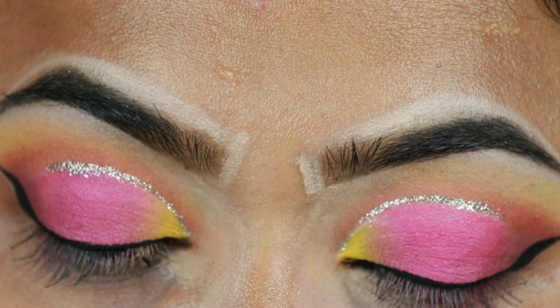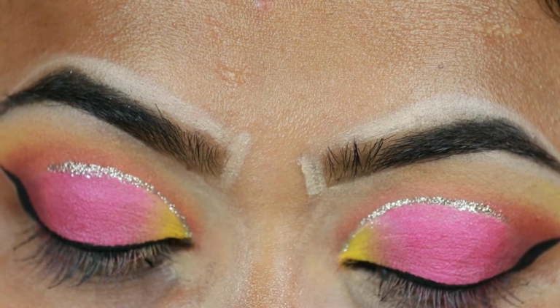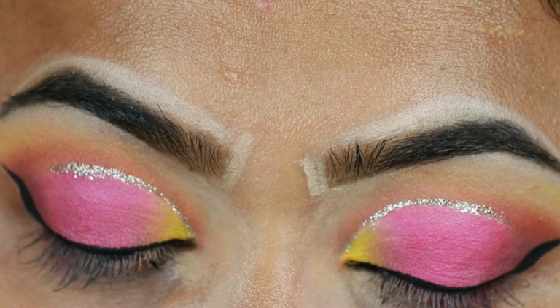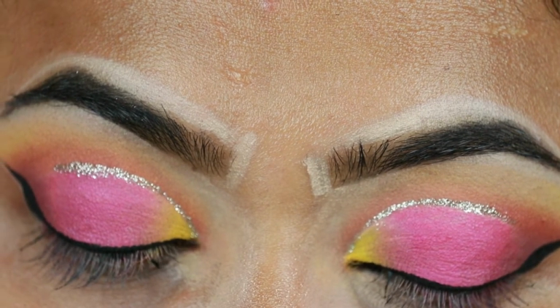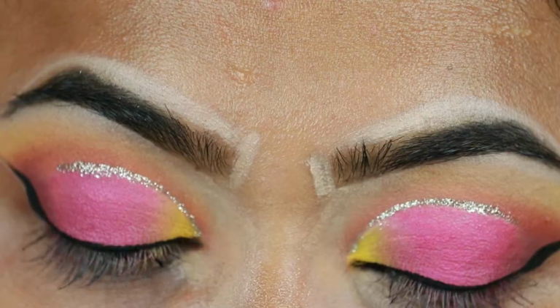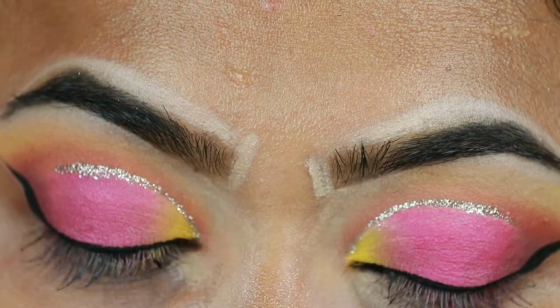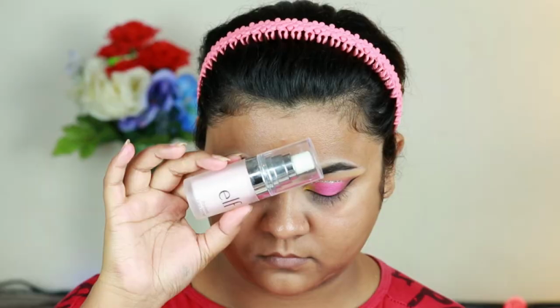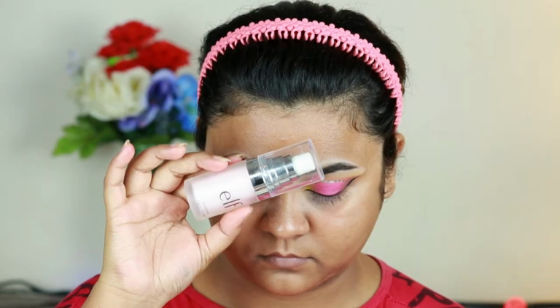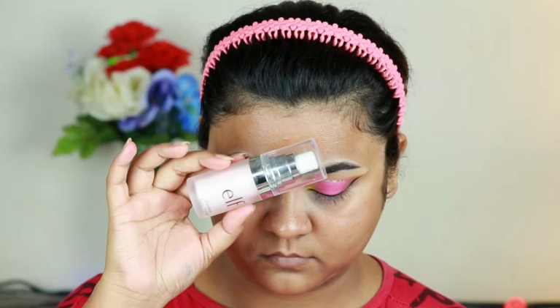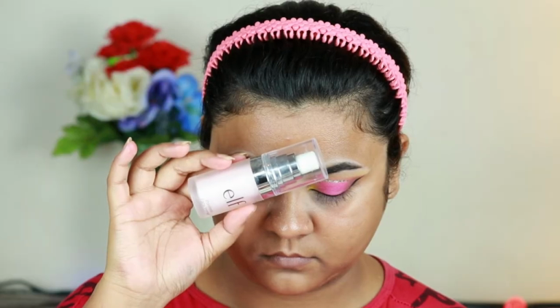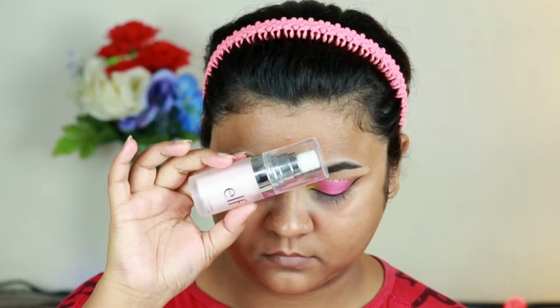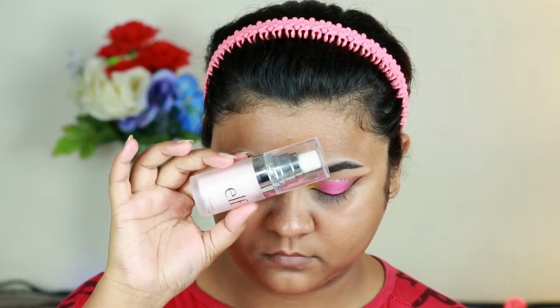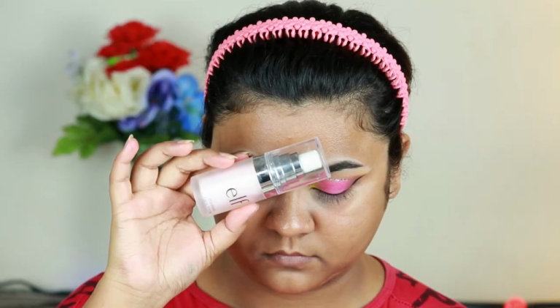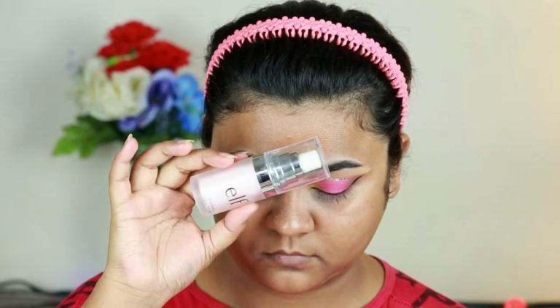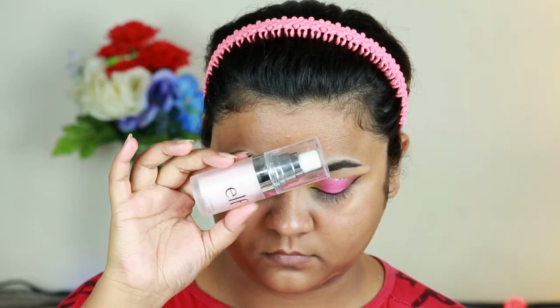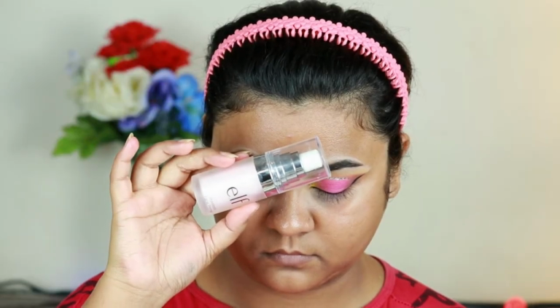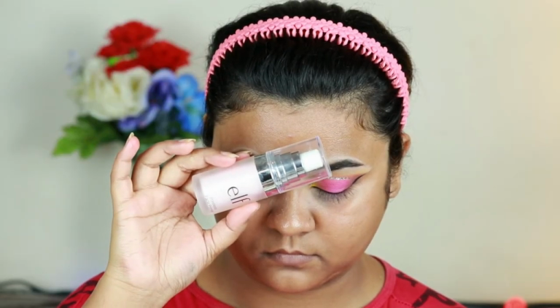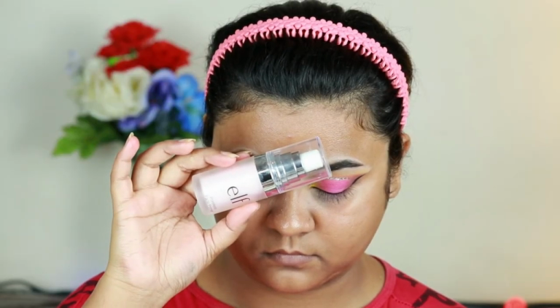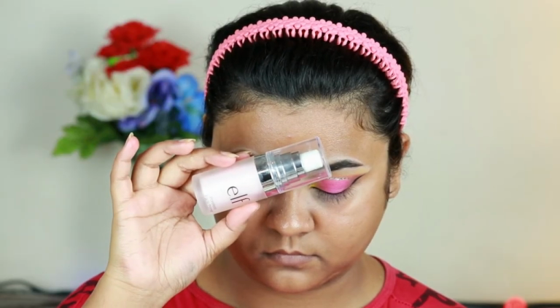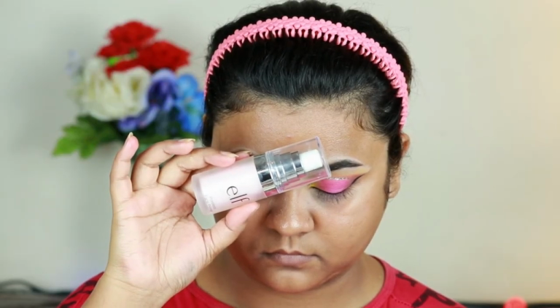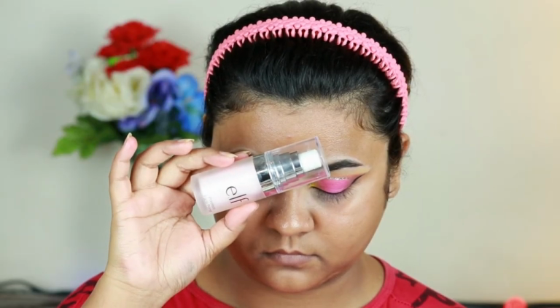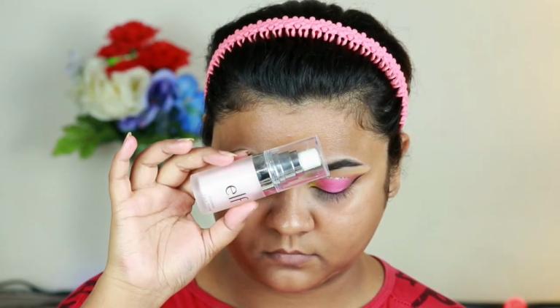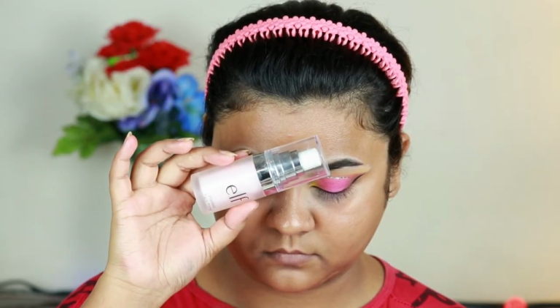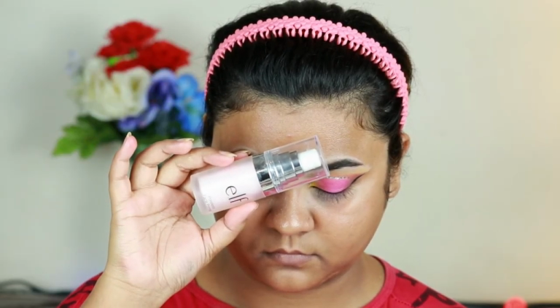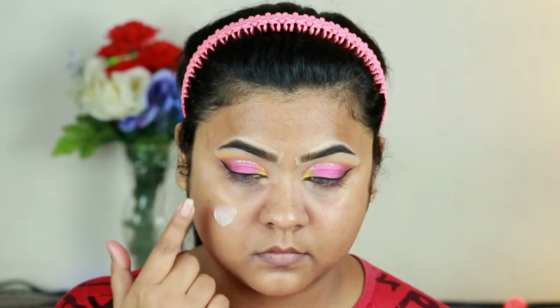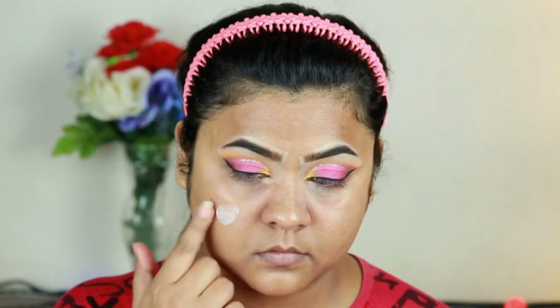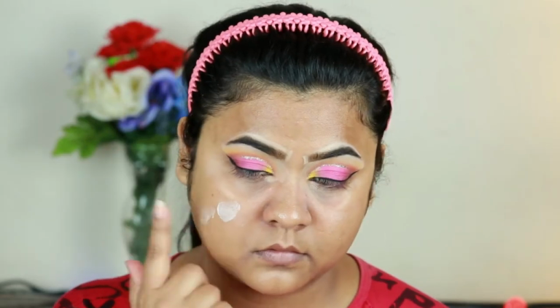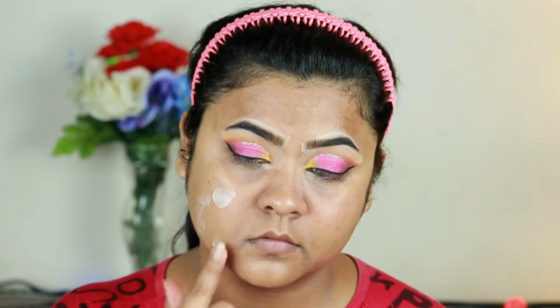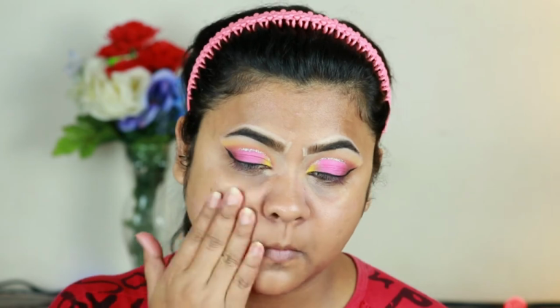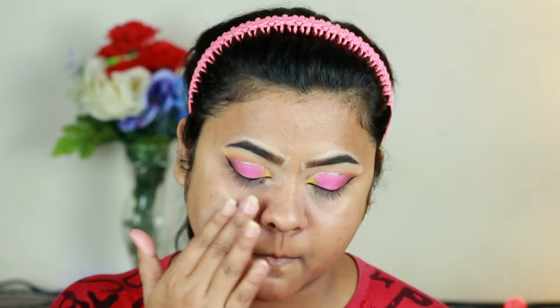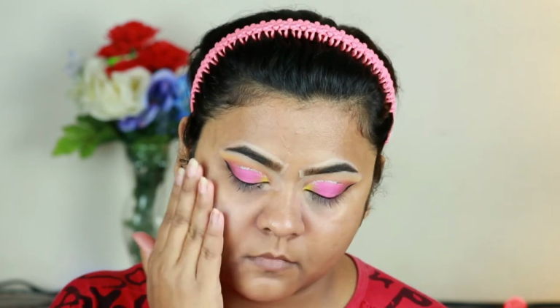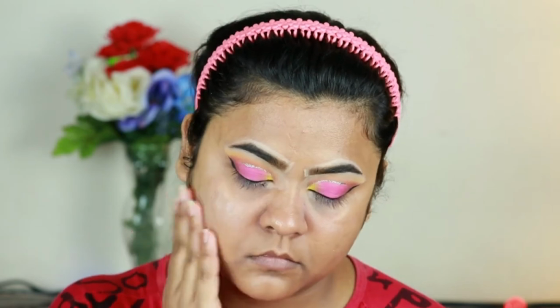Now I'm going to finish my face. For that I'm taking this elf Cosmetics Poreless Putty Primer and priming my face — I already moisturized about half an hour ago.